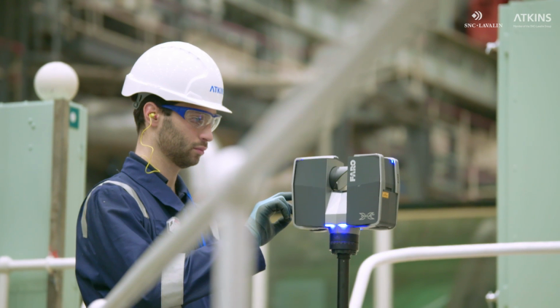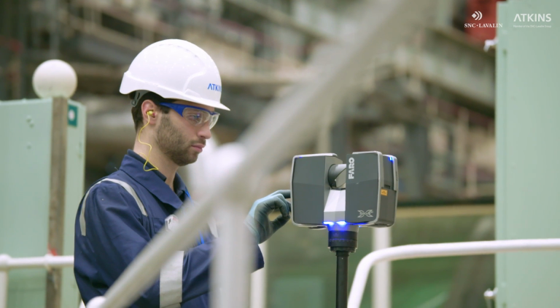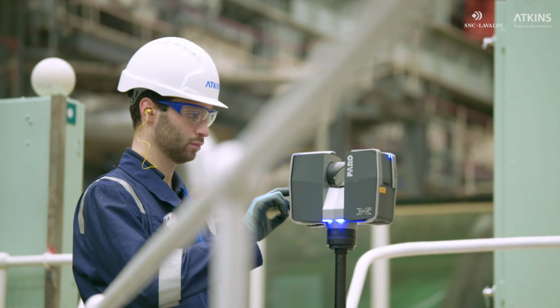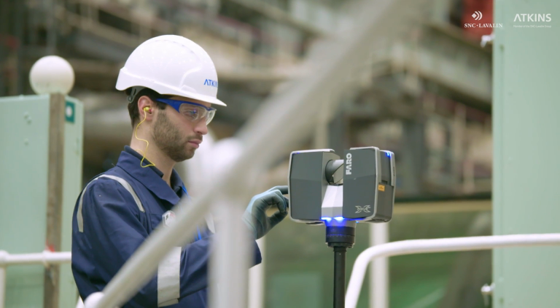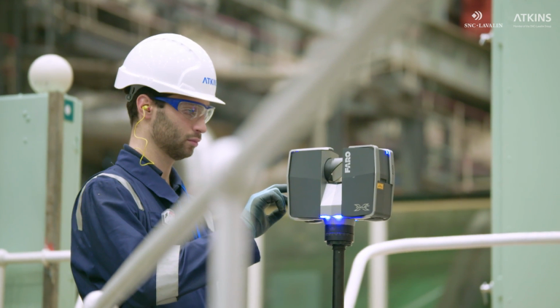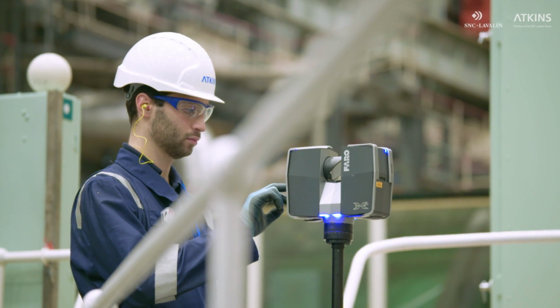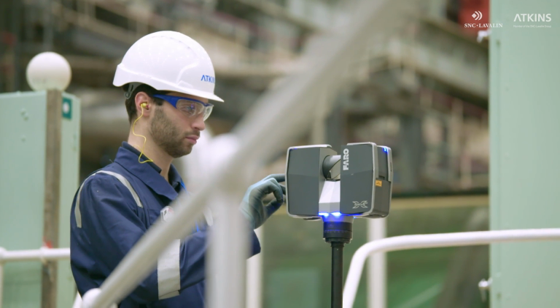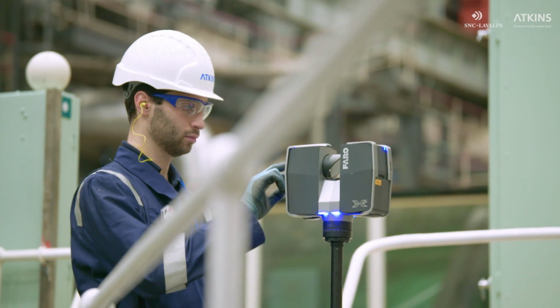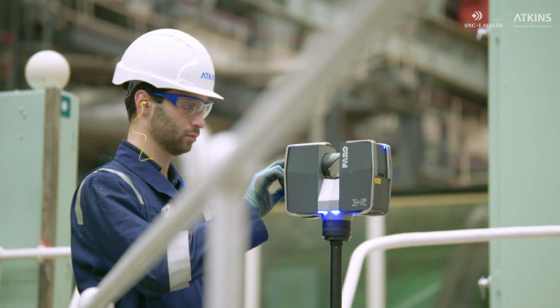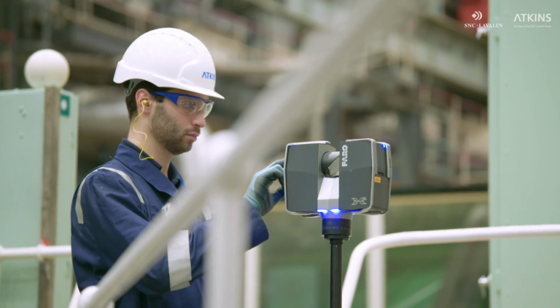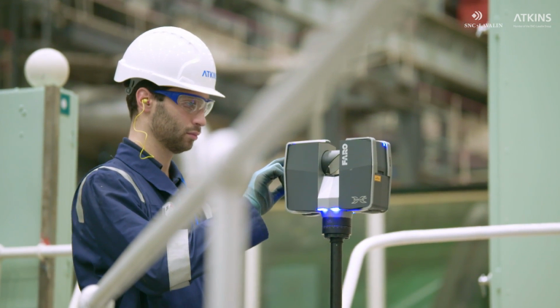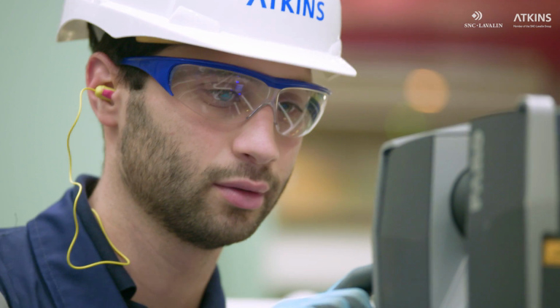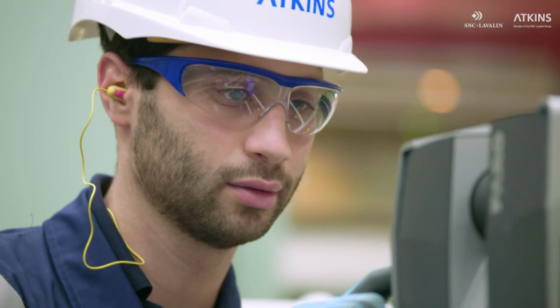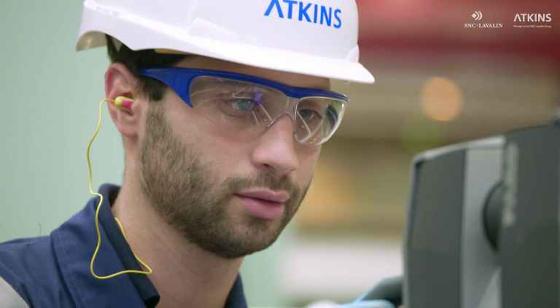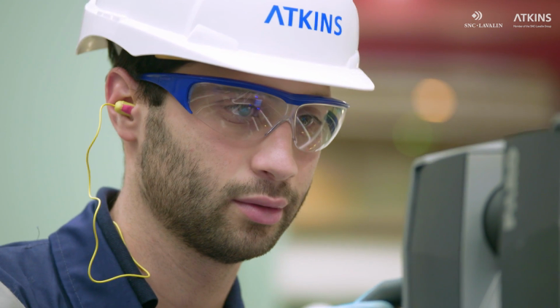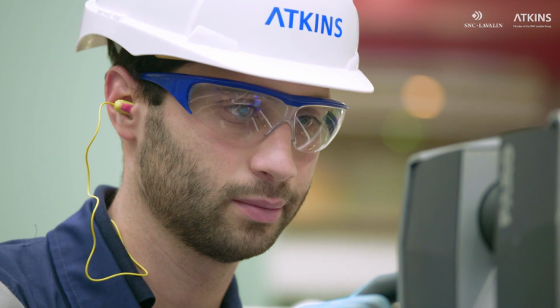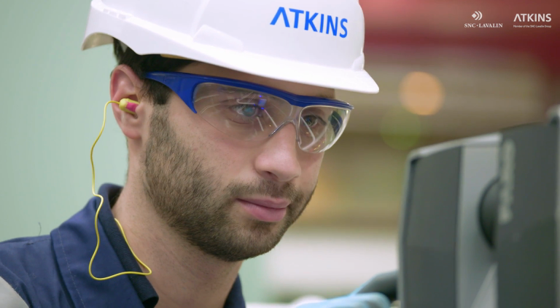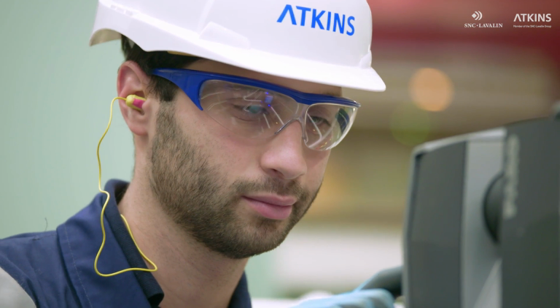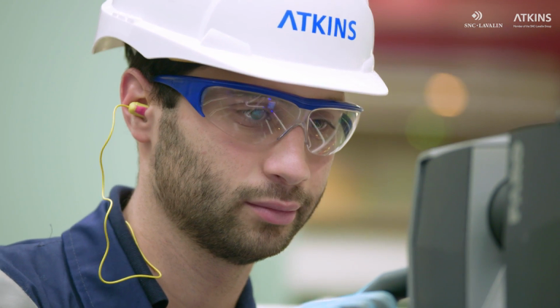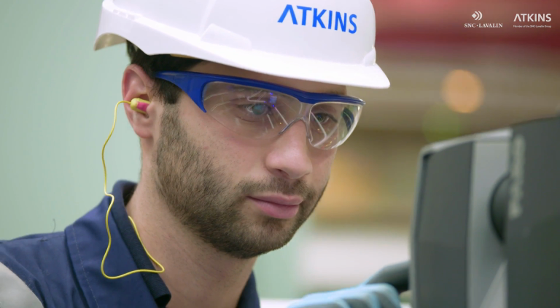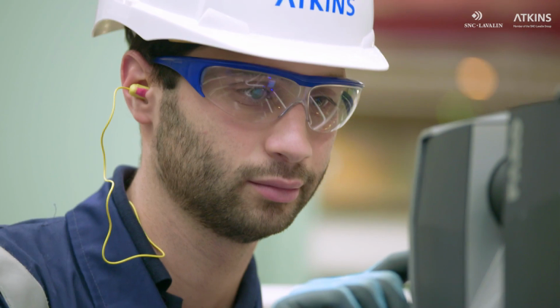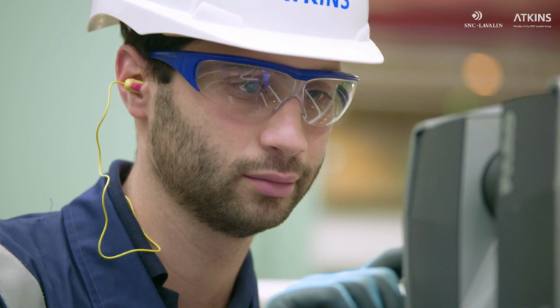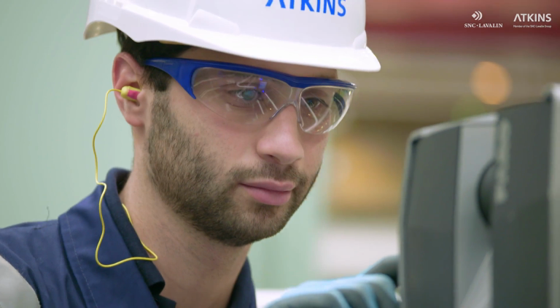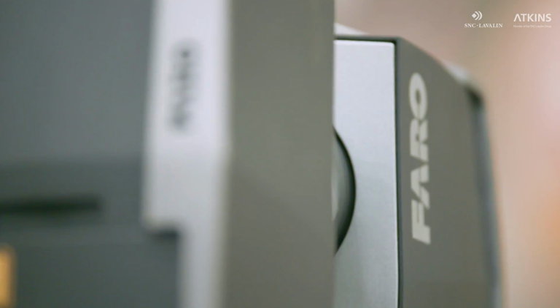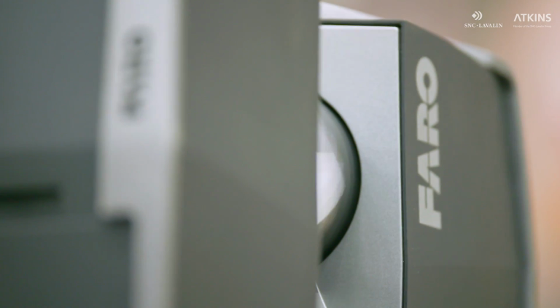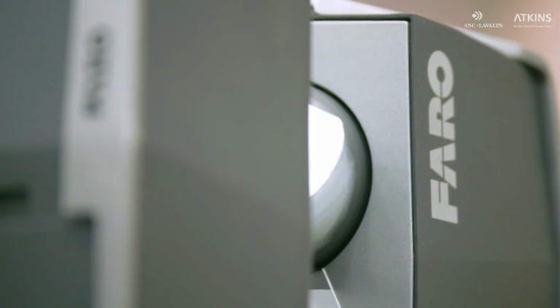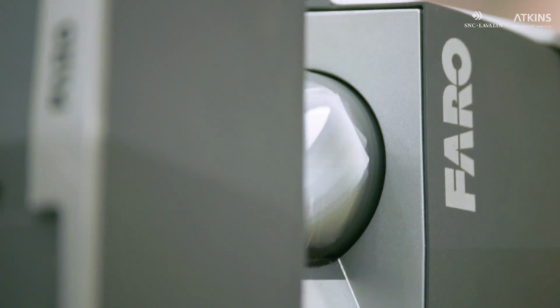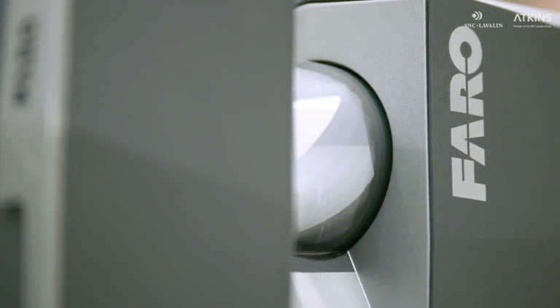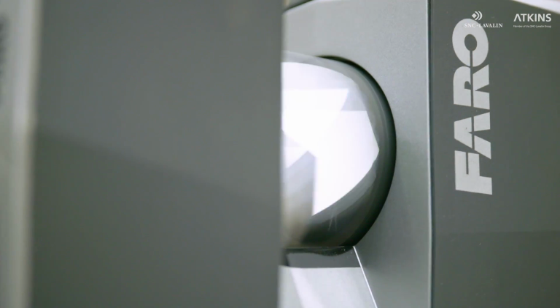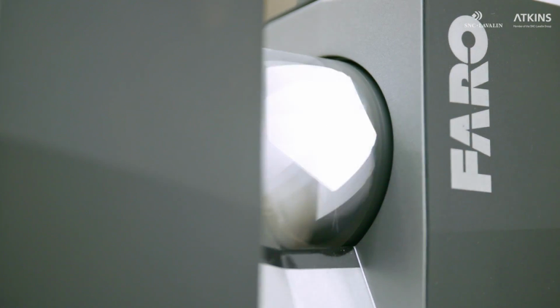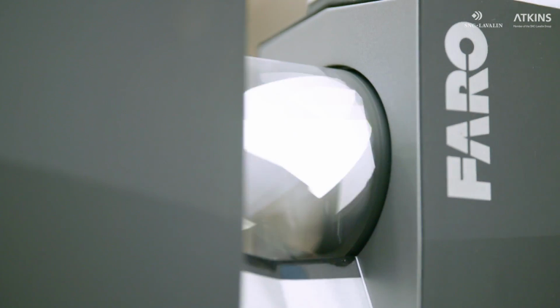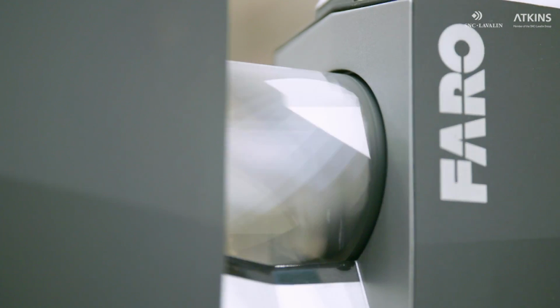If we capture data at the early stages of a project, we can take this data throughout the life cycle, adding value all the way along.